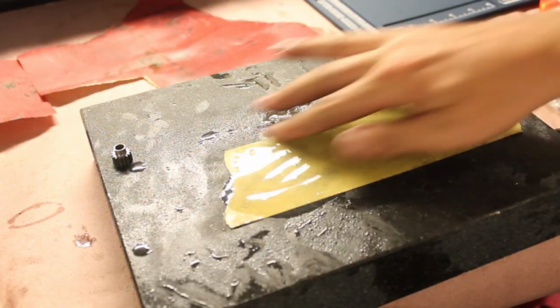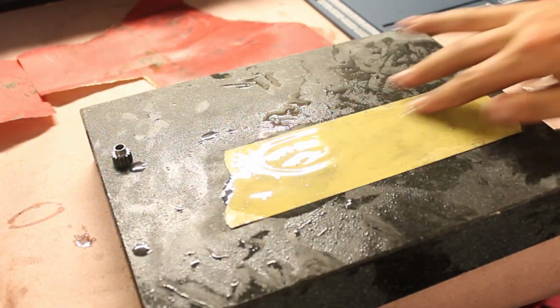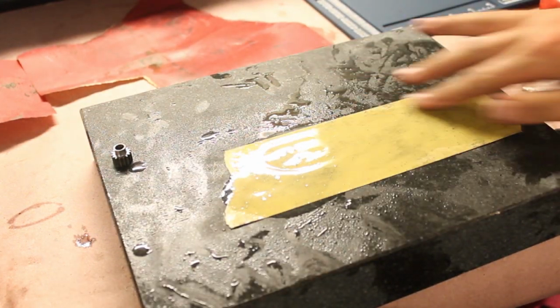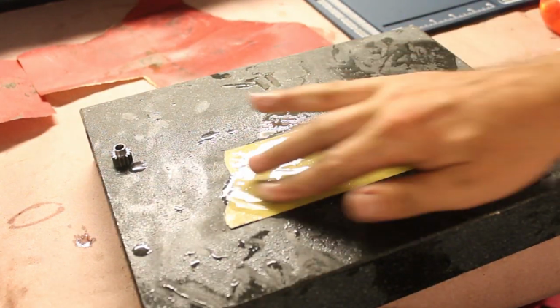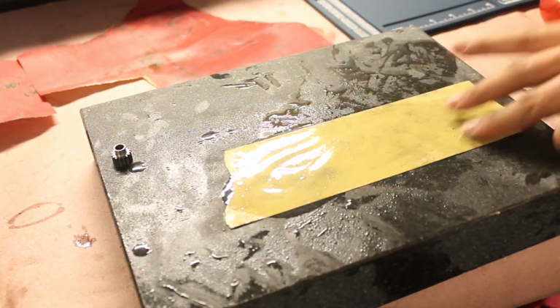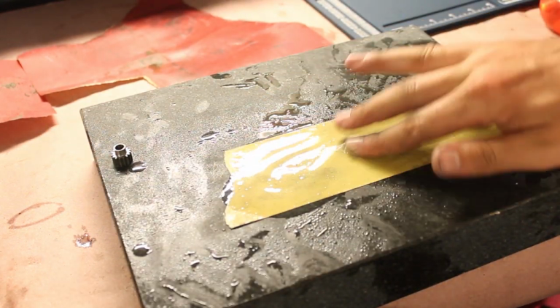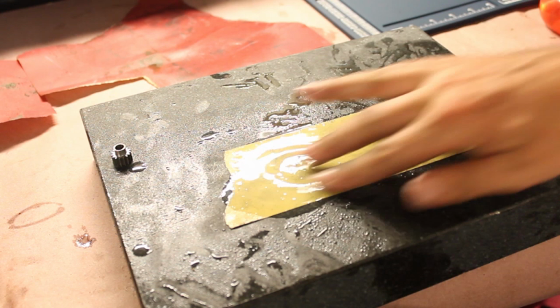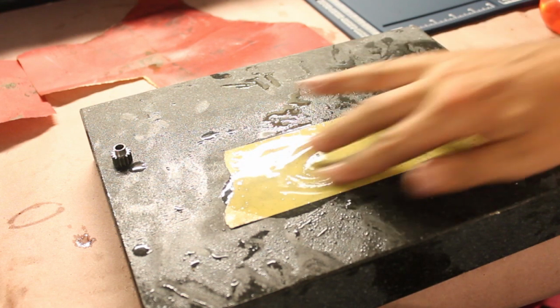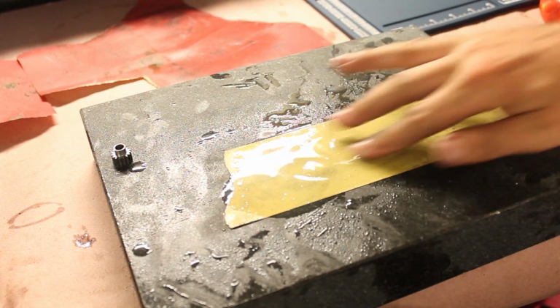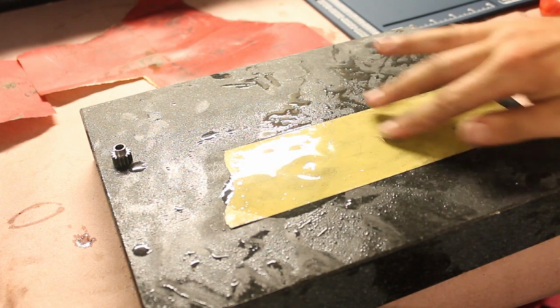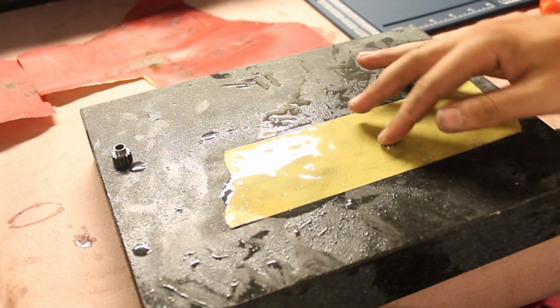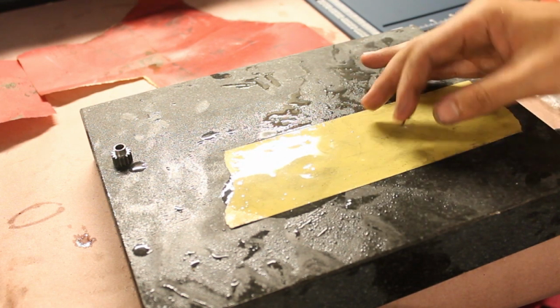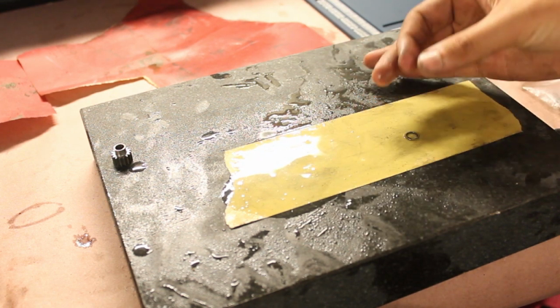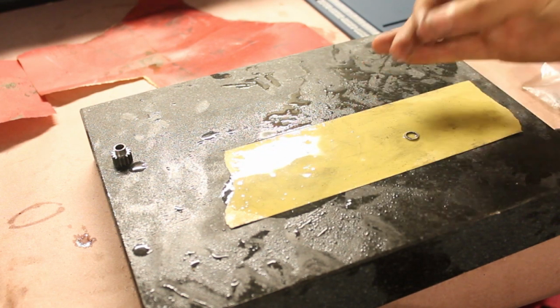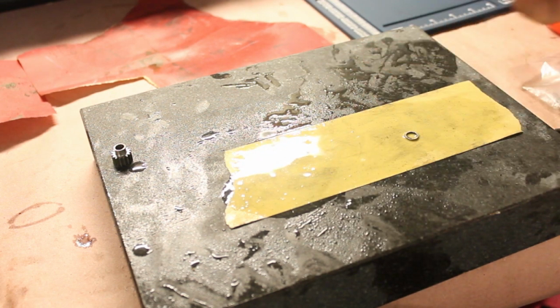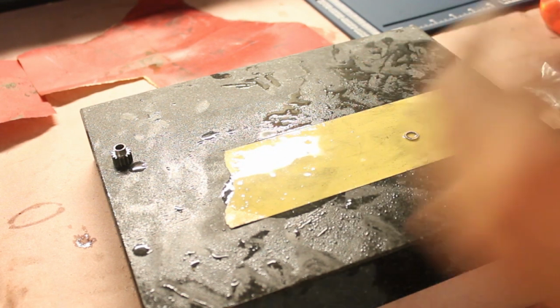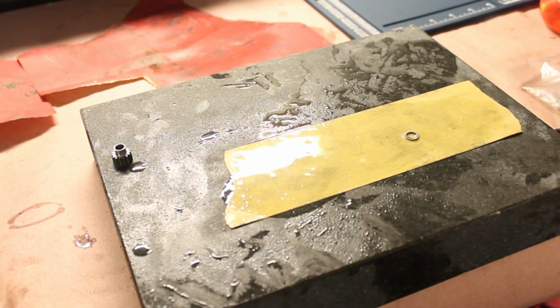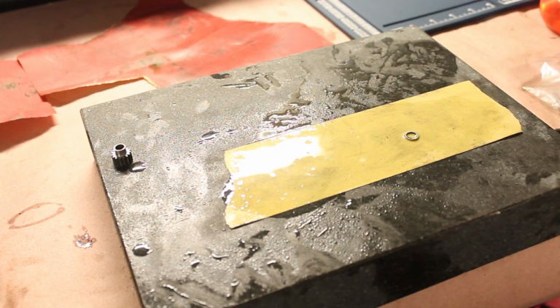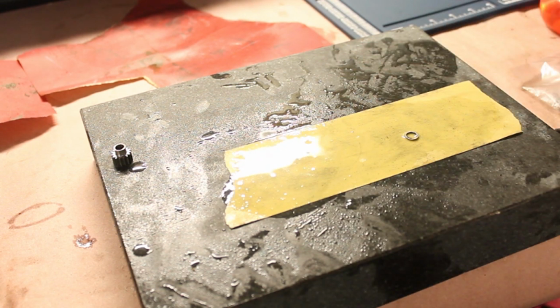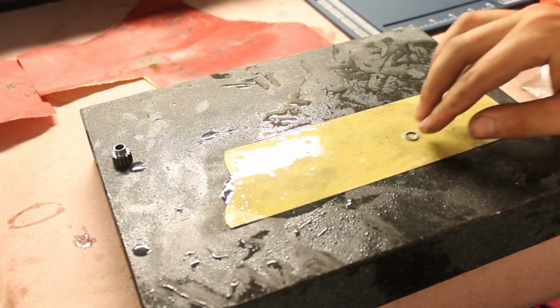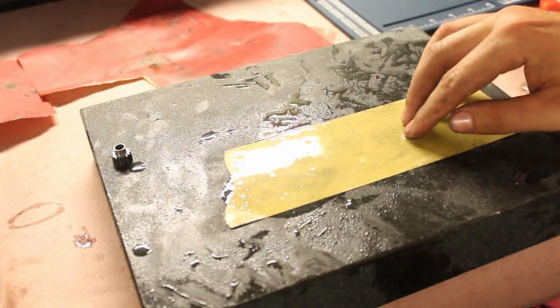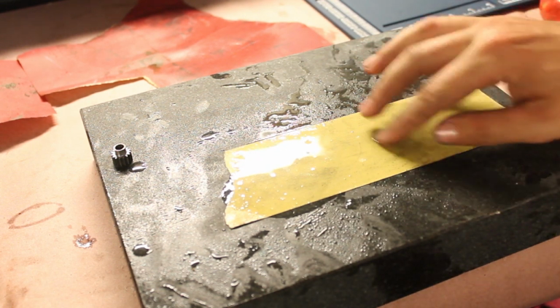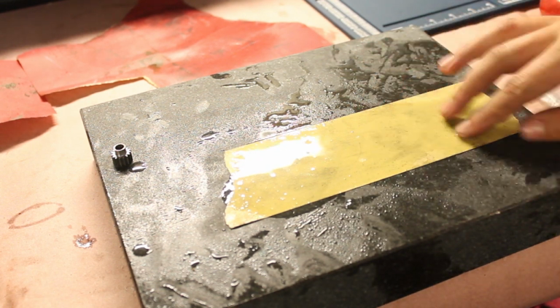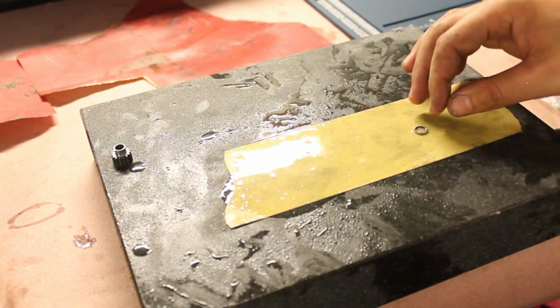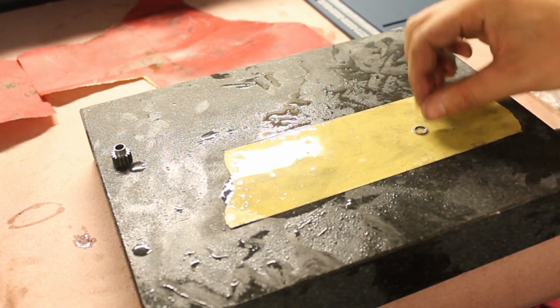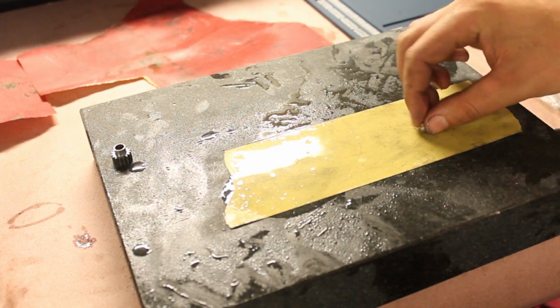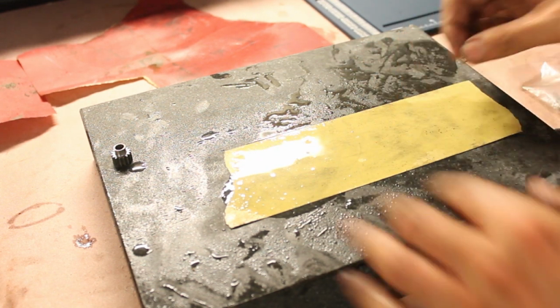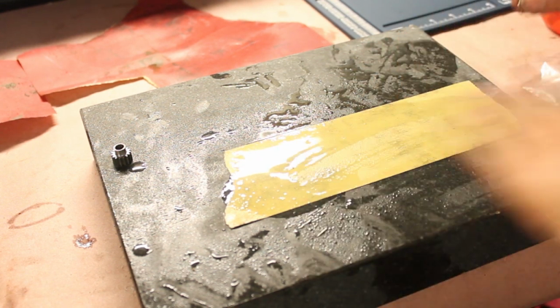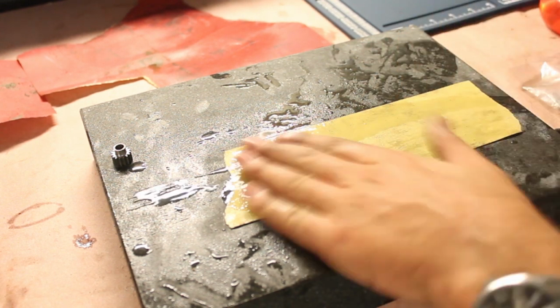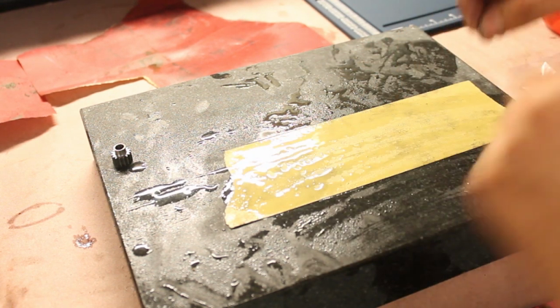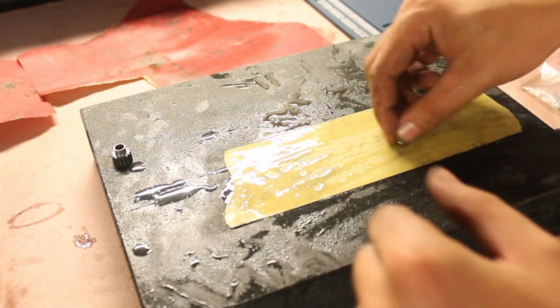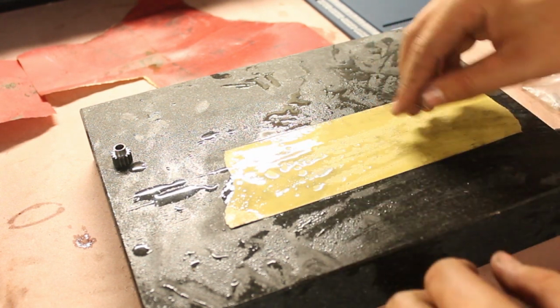The finished spacer was then brought to the sanding plate to hone it into its final, precise dimension.